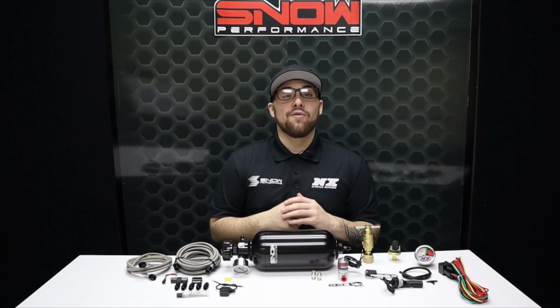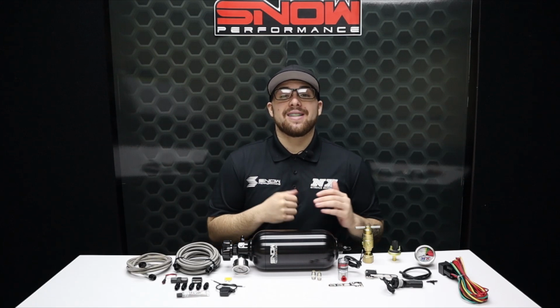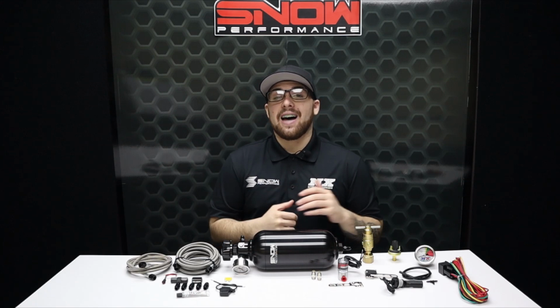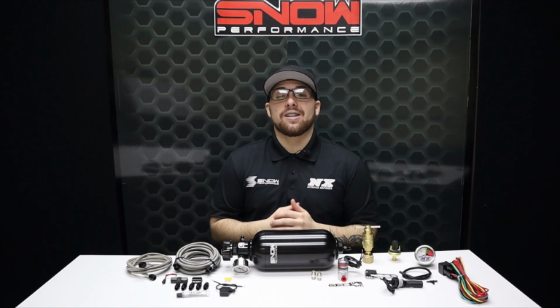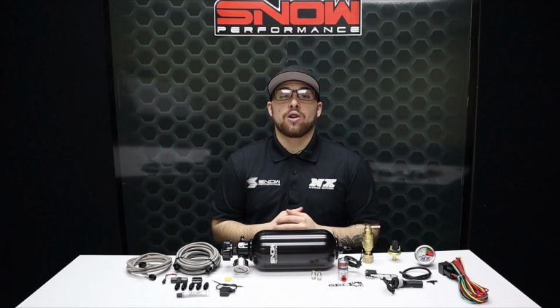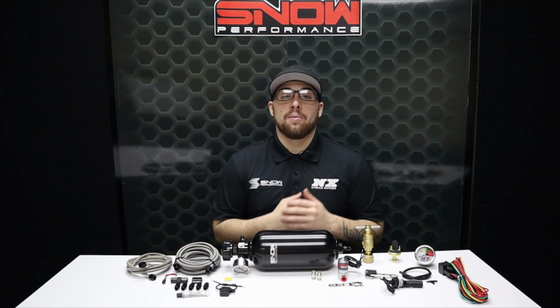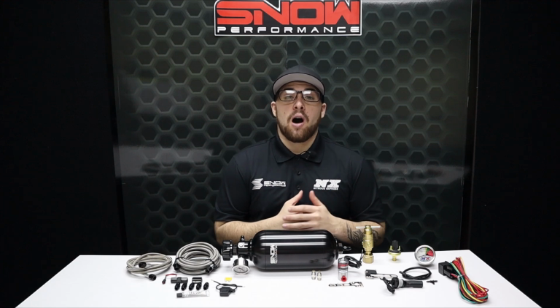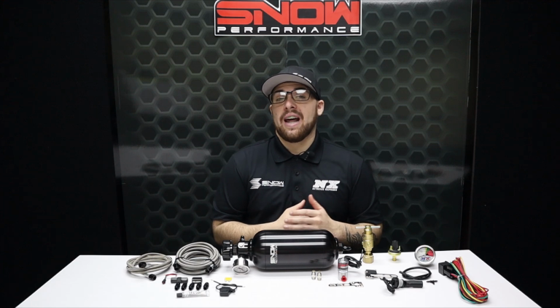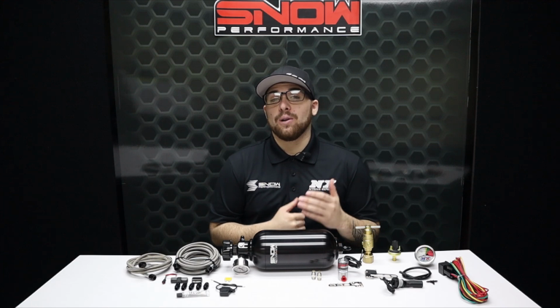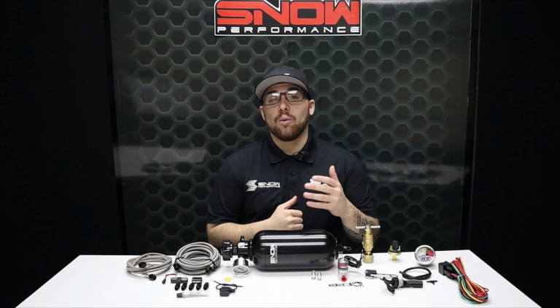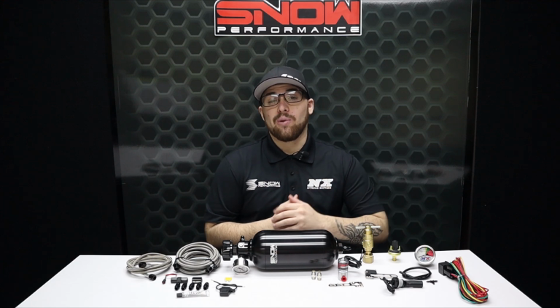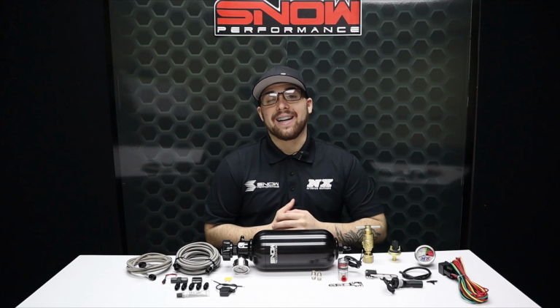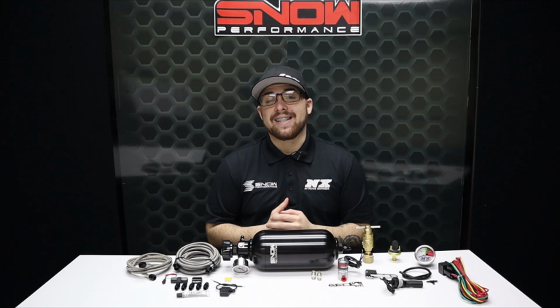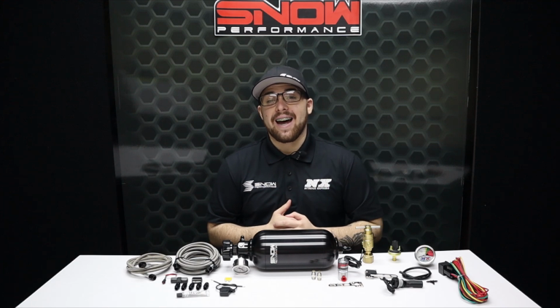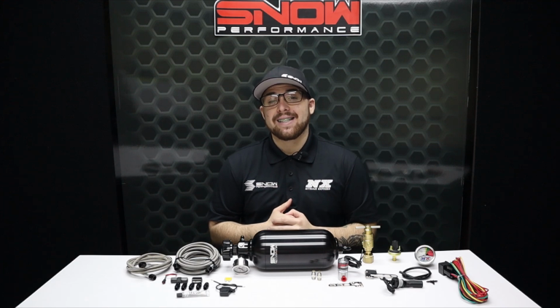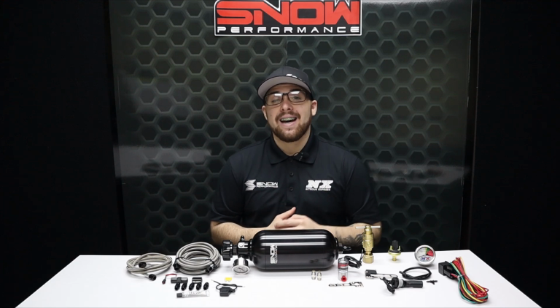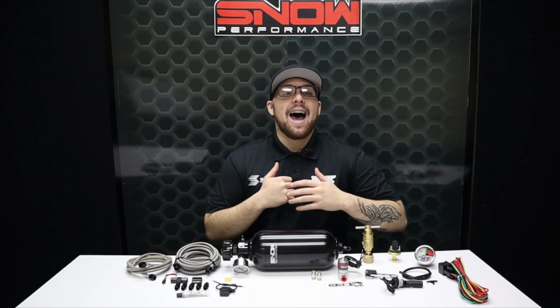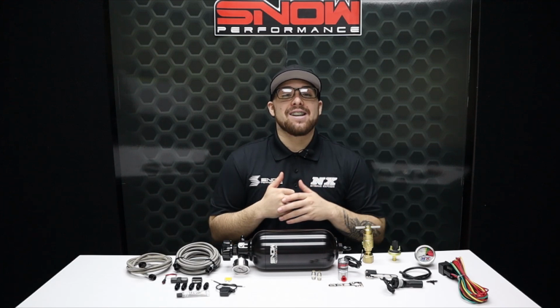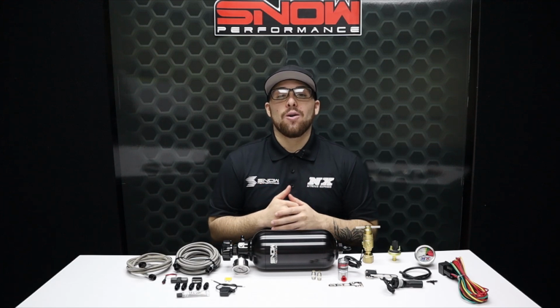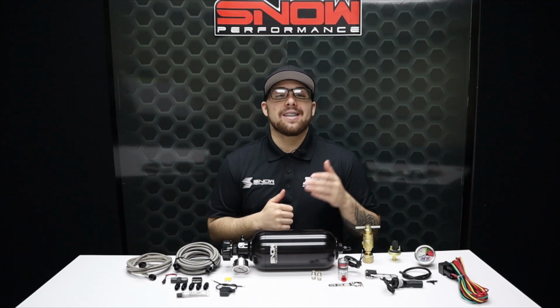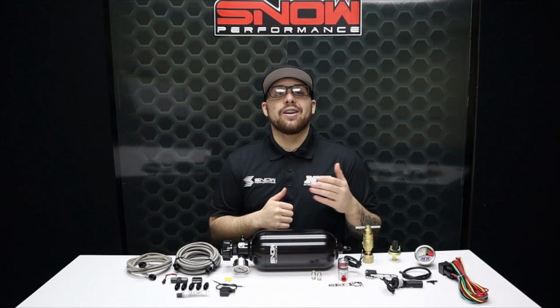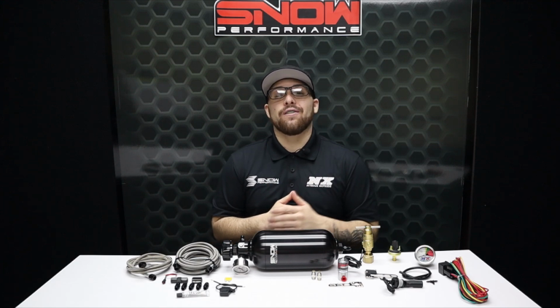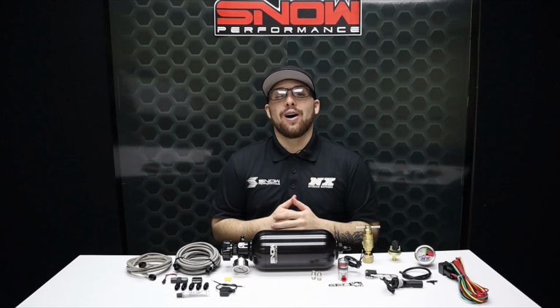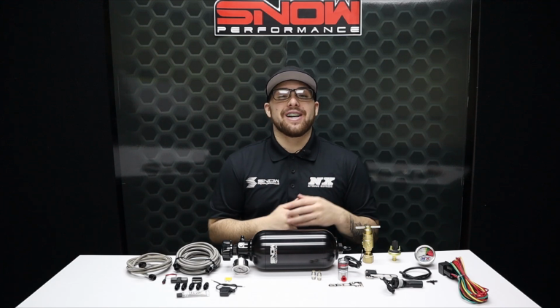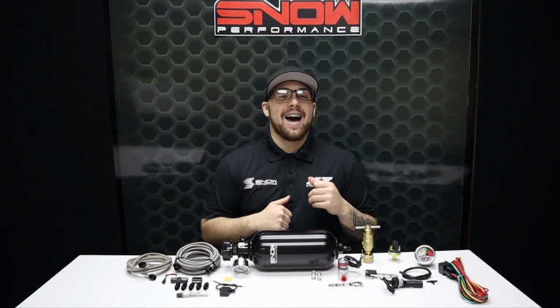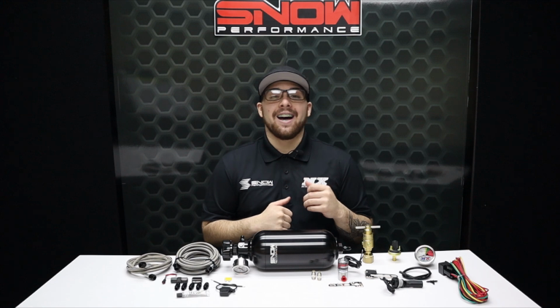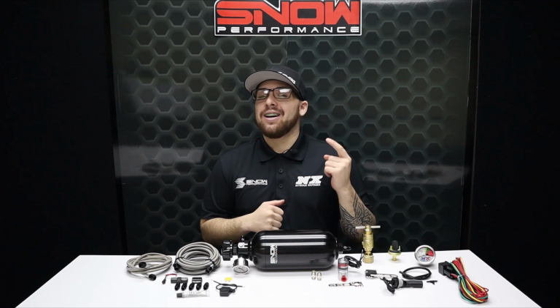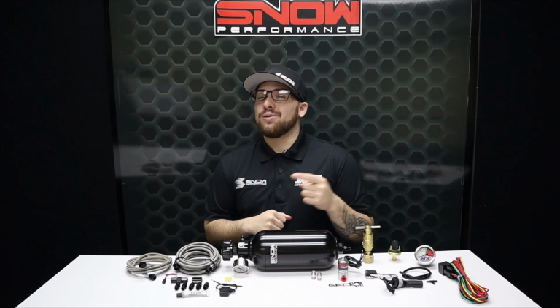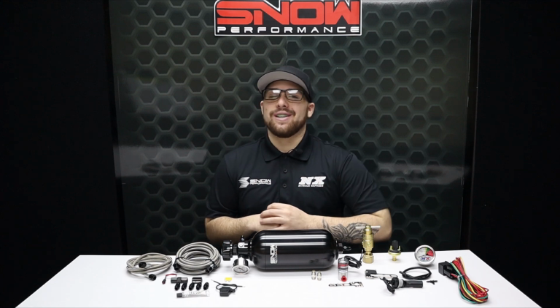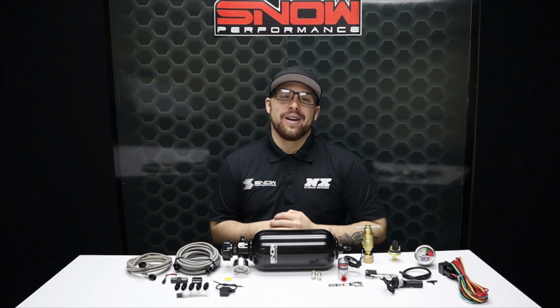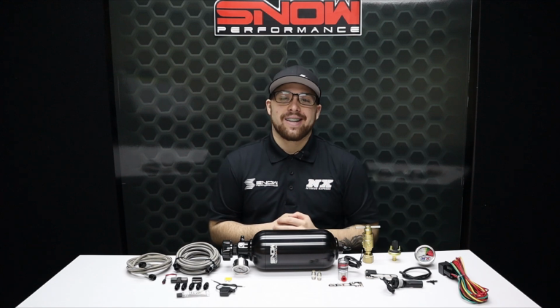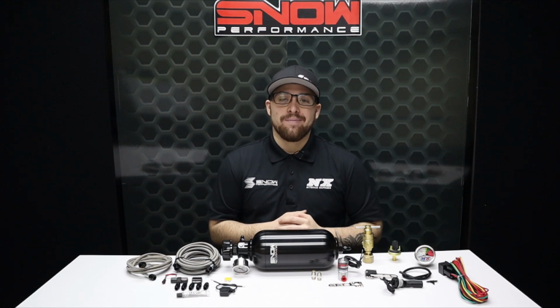Don't forget to like, subscribe, and comment down below what you'd like to see next. As always, thank y'all for watching and I will see you next time.